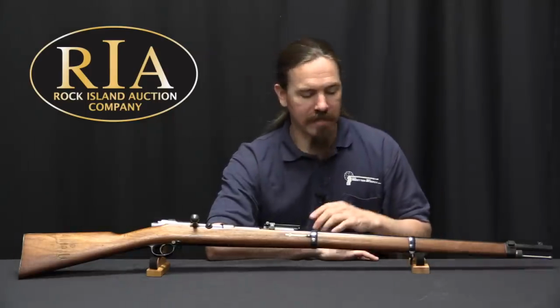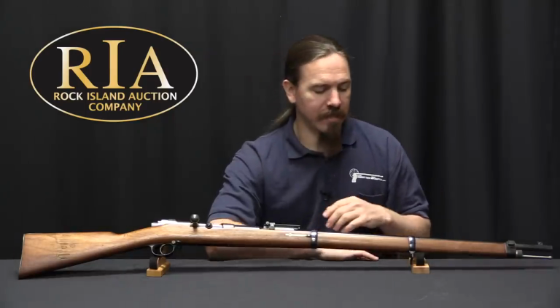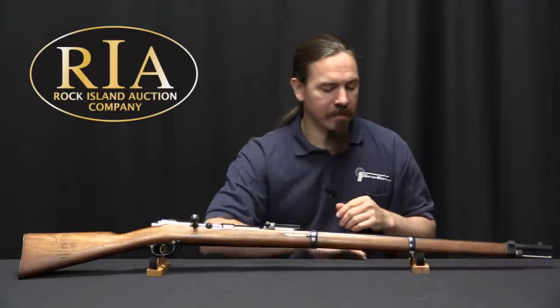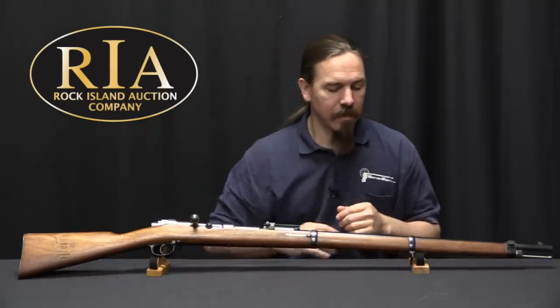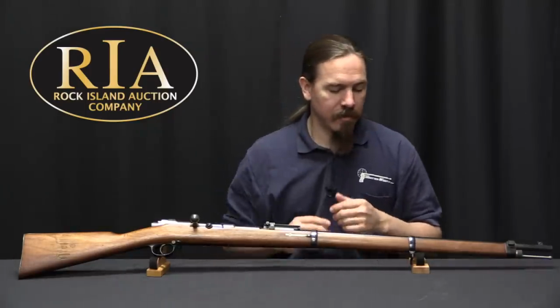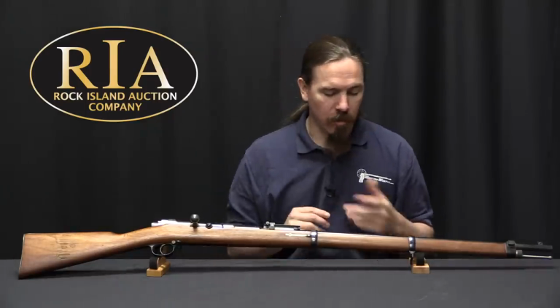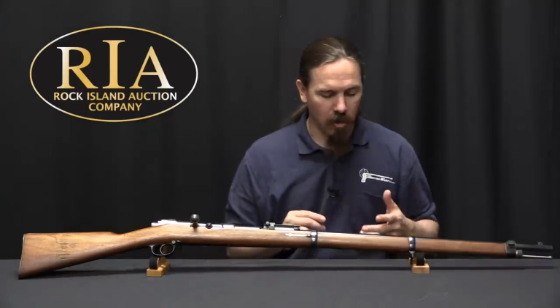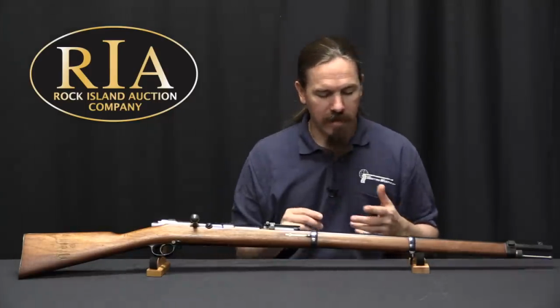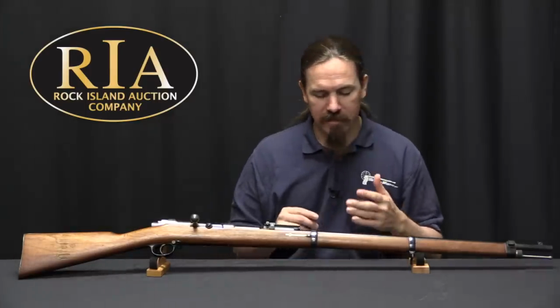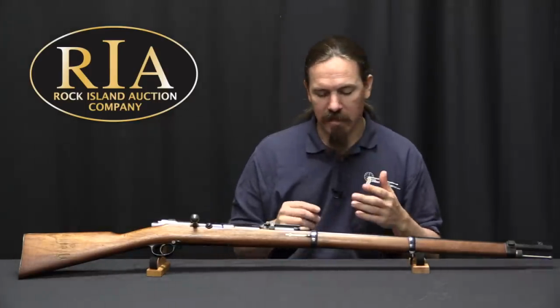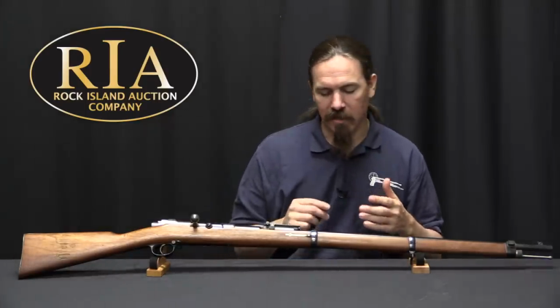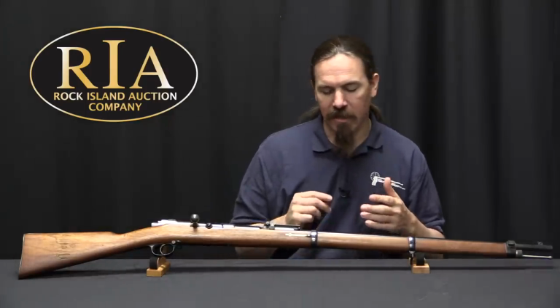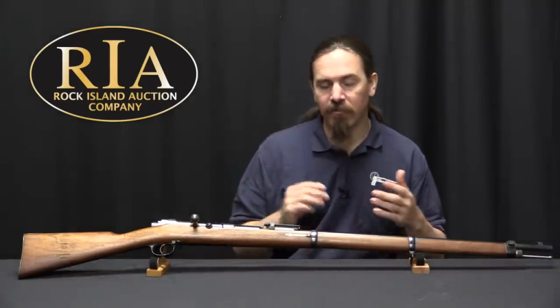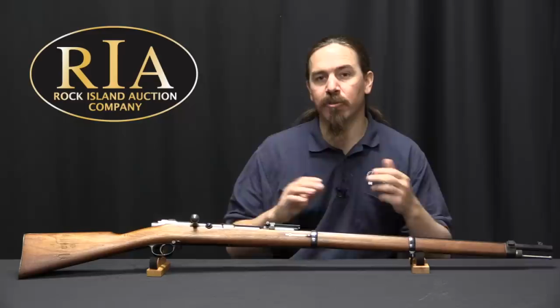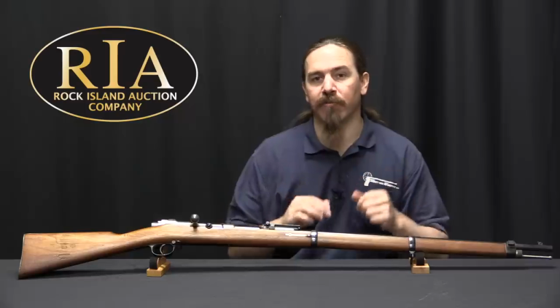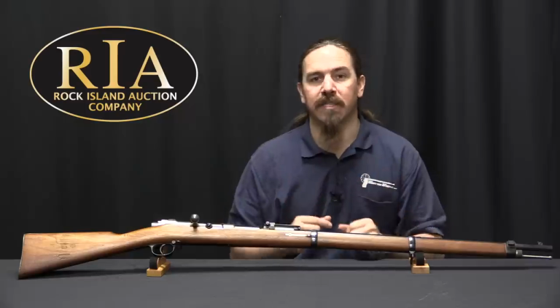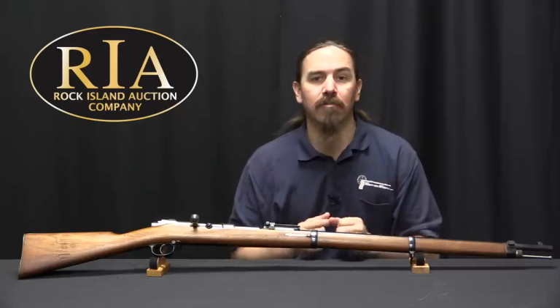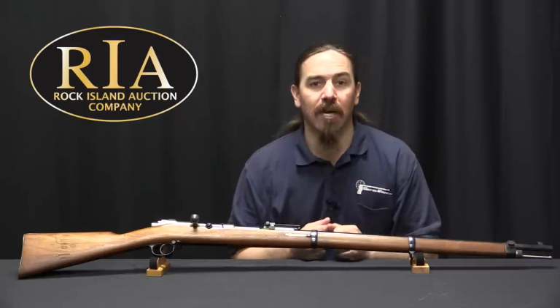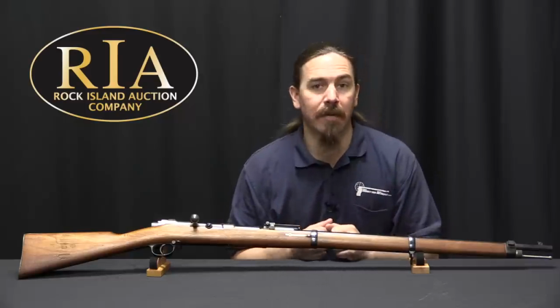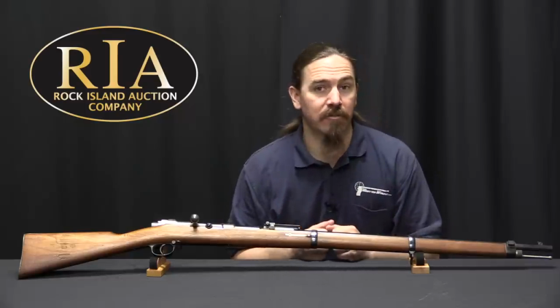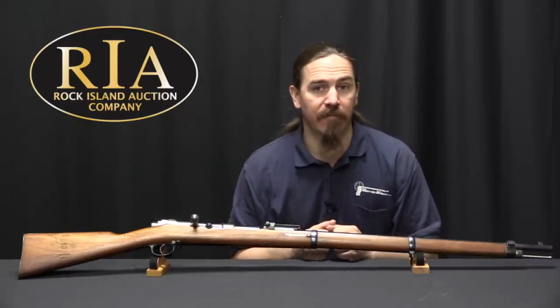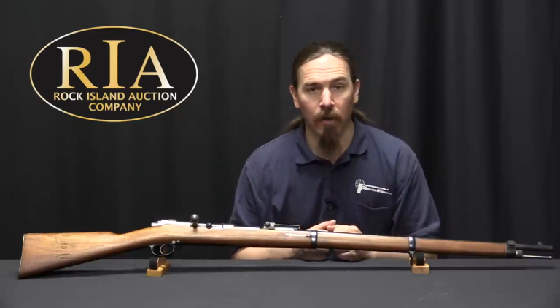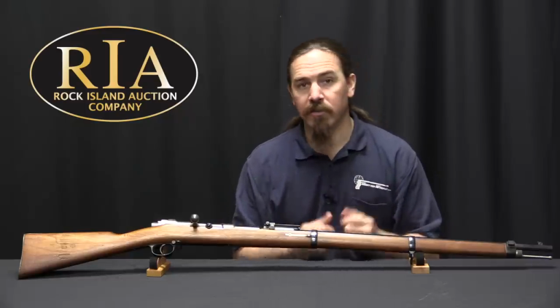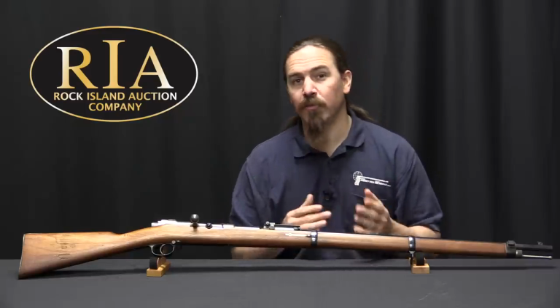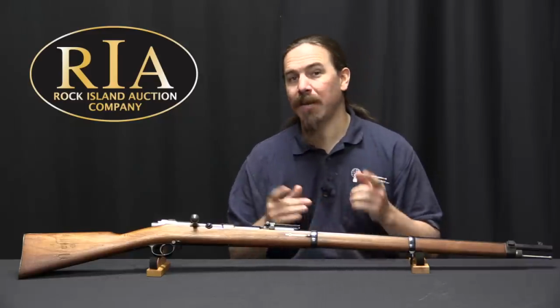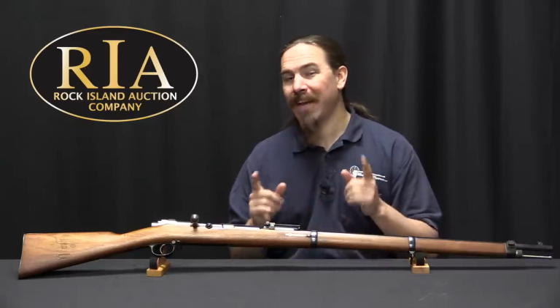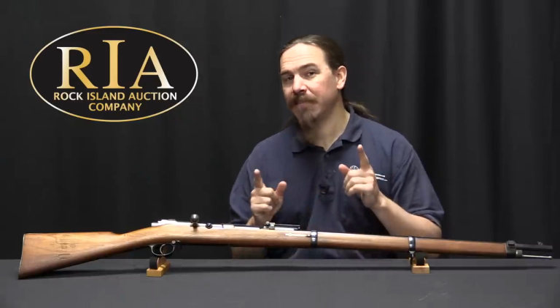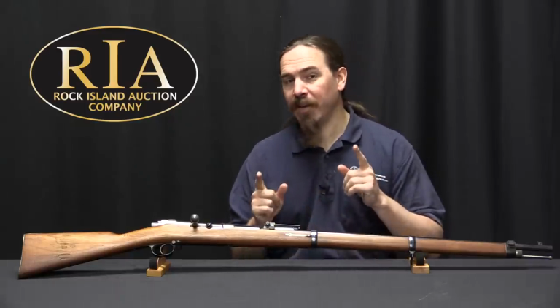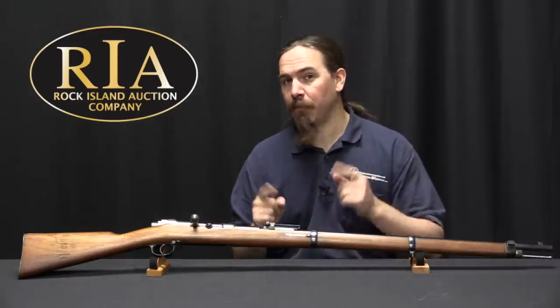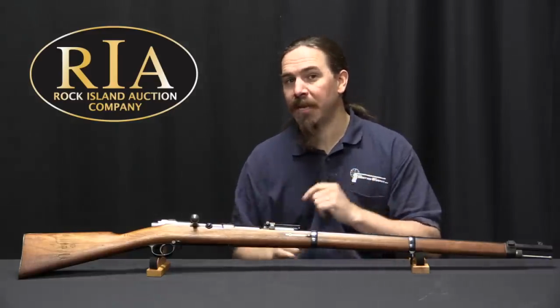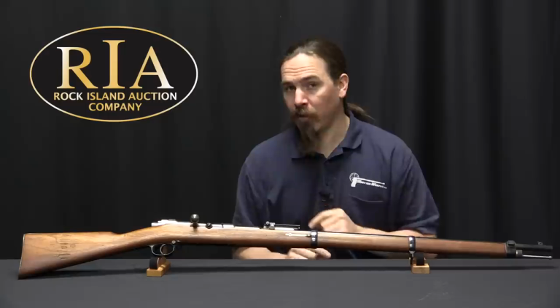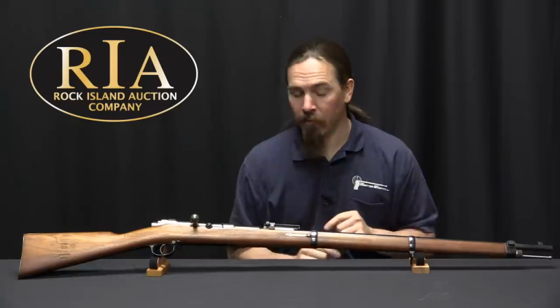I'm taking a look at a Mauser Model 71-84. This is the German Army's evolution from a single-shot Mauser 71 to a magazine-fed repeating rifle.